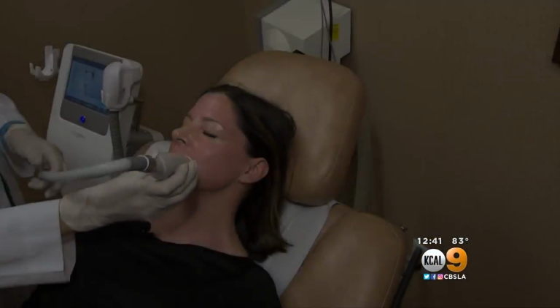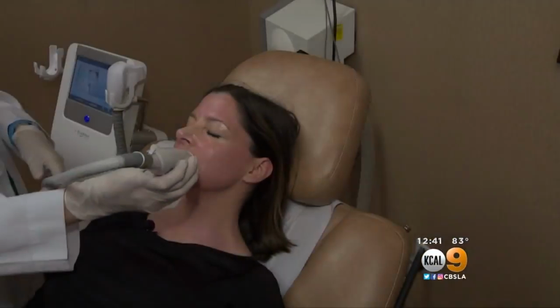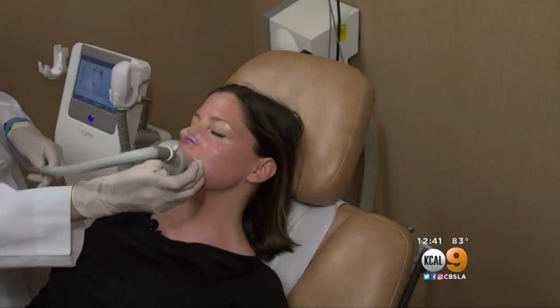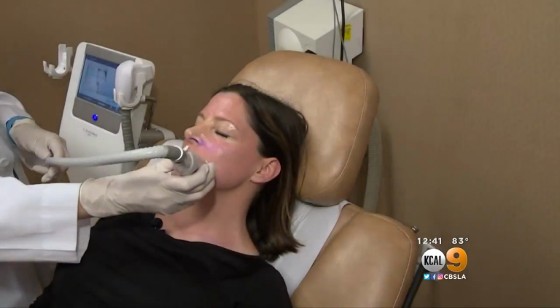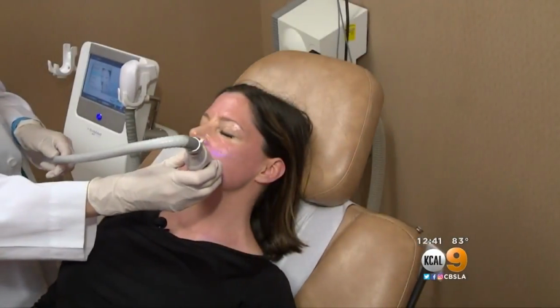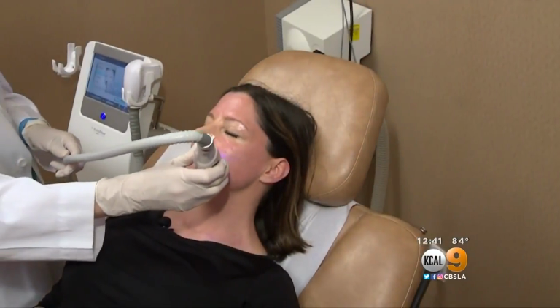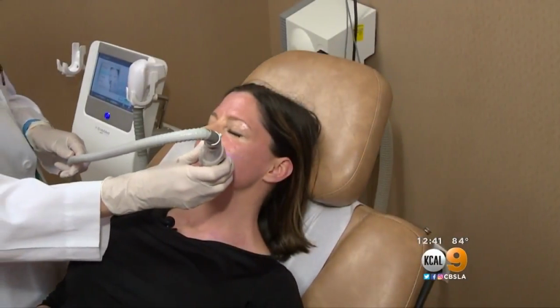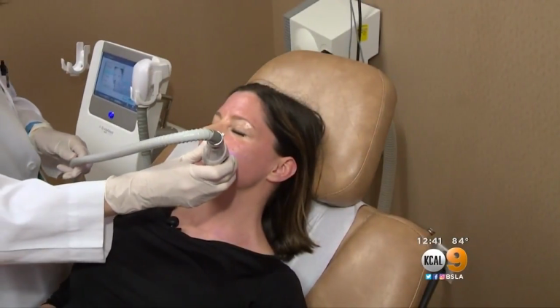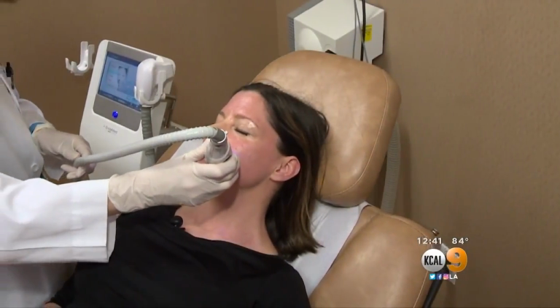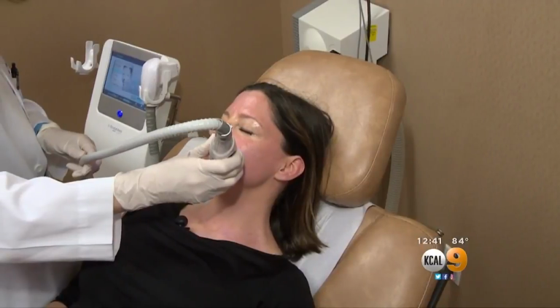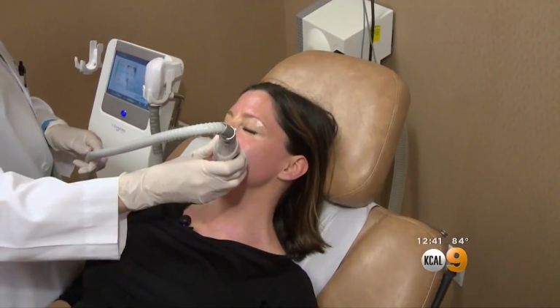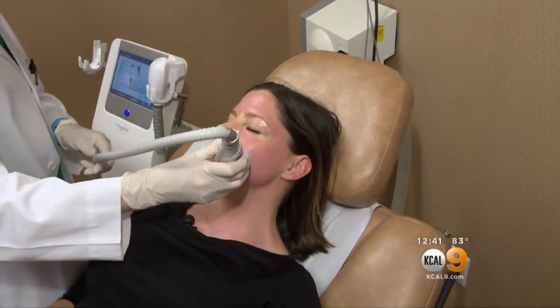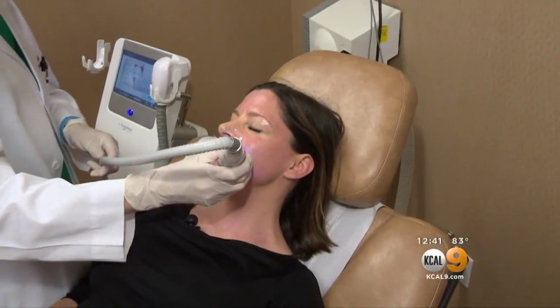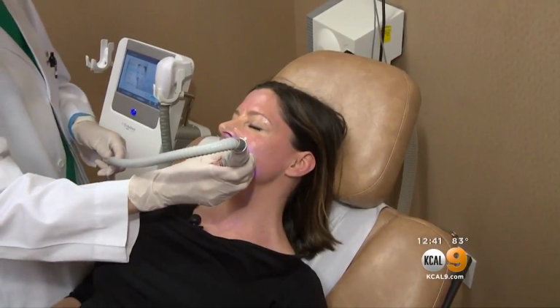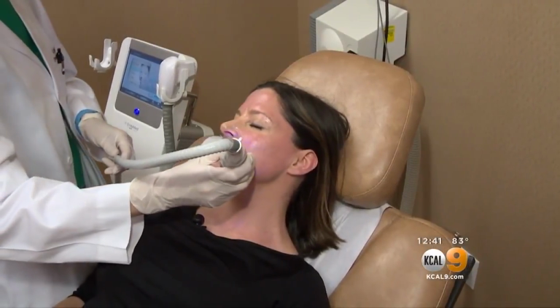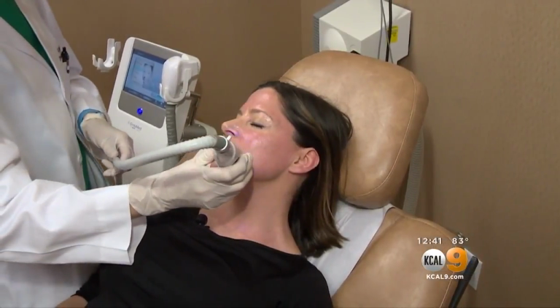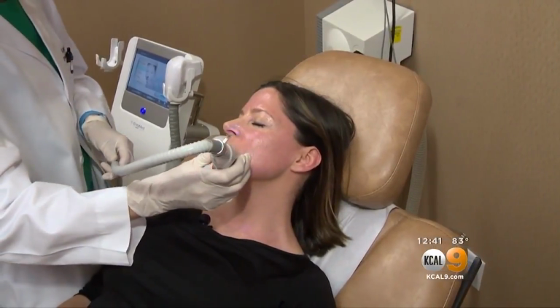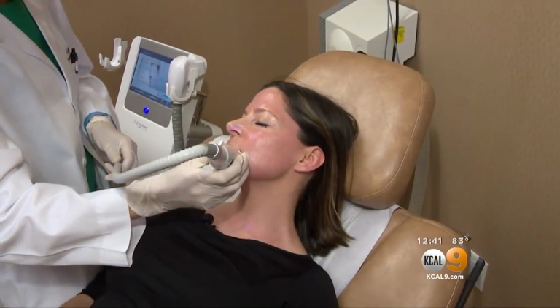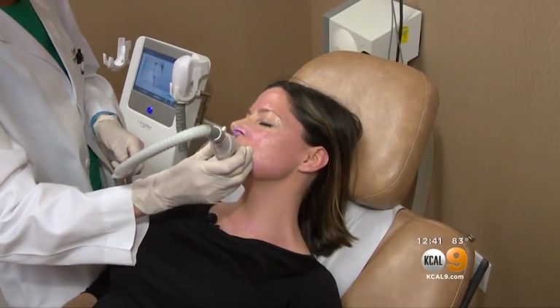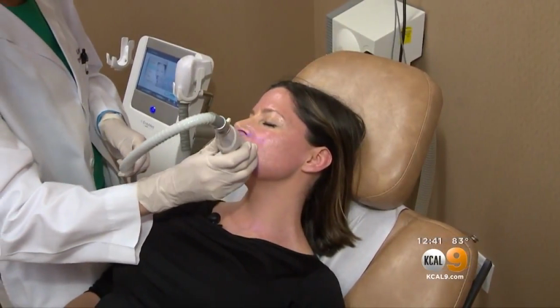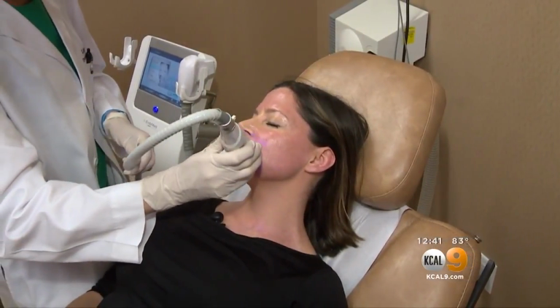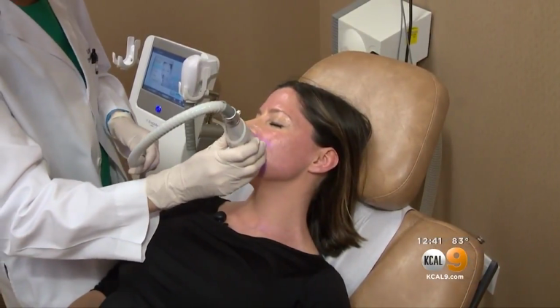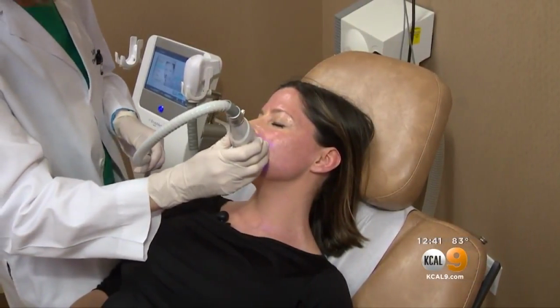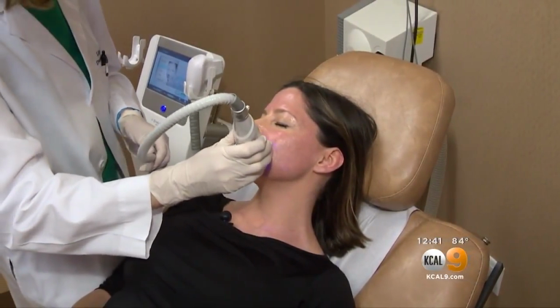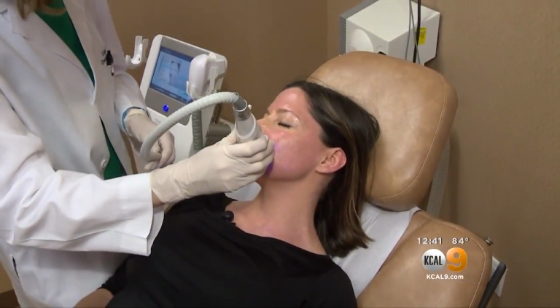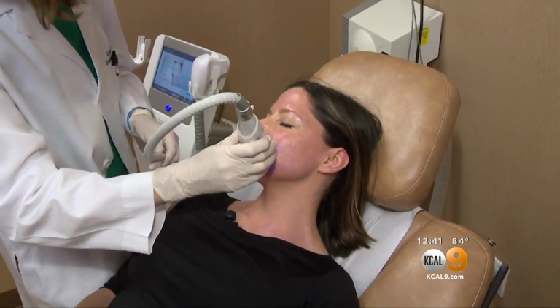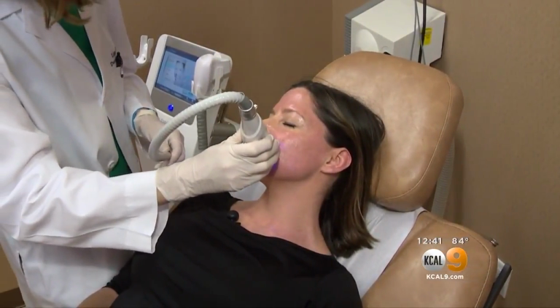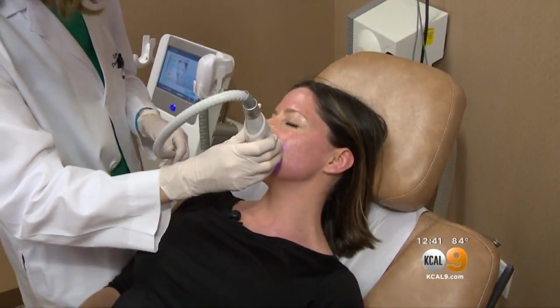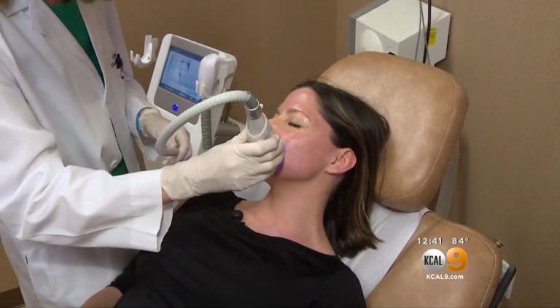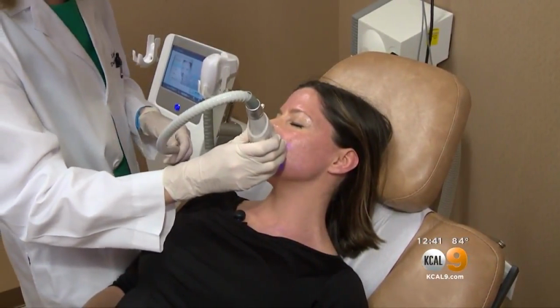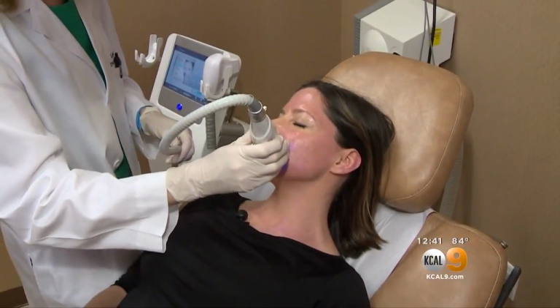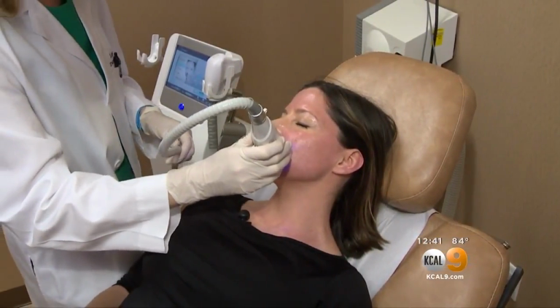Typically with these devices, you do treatments once a month for a few months.